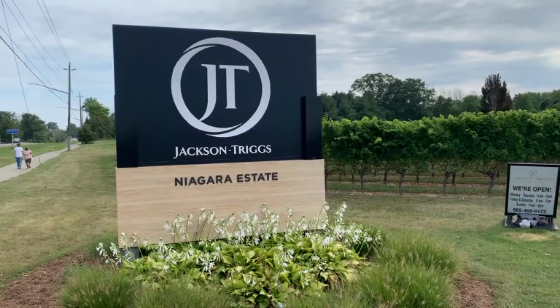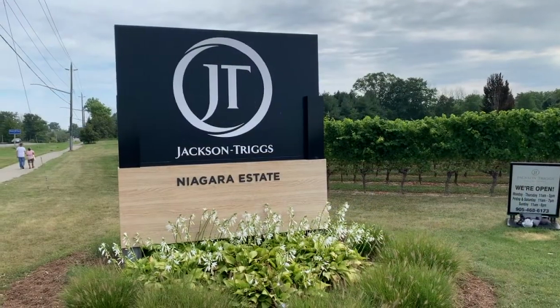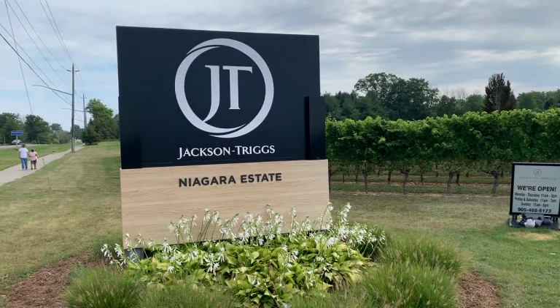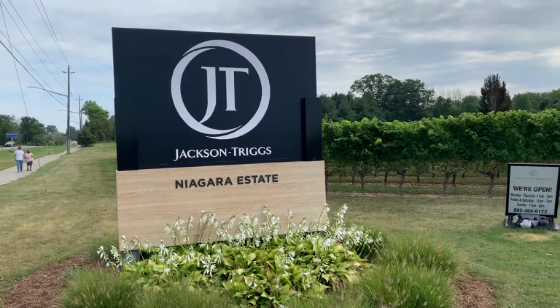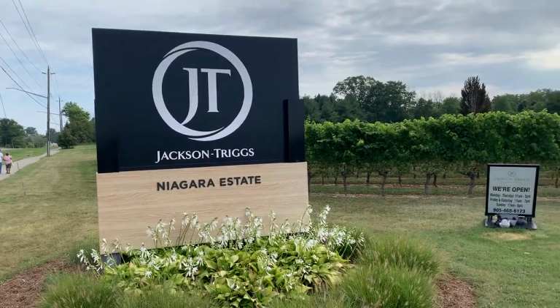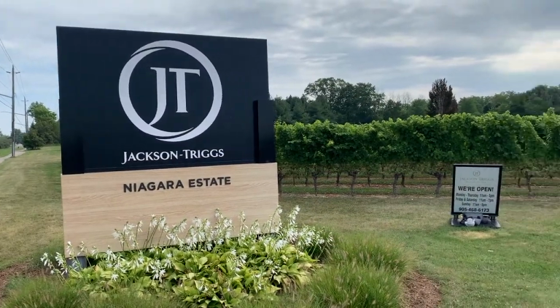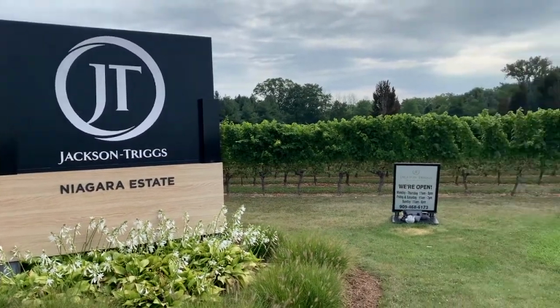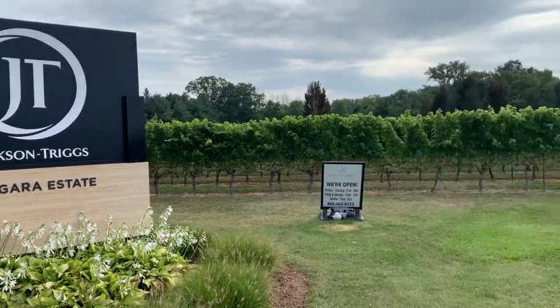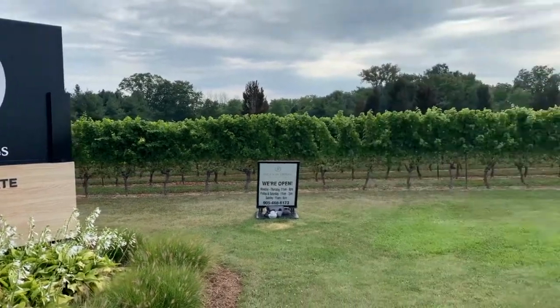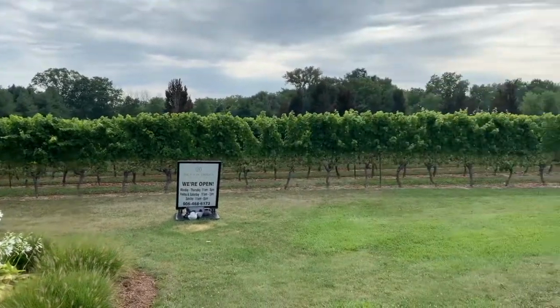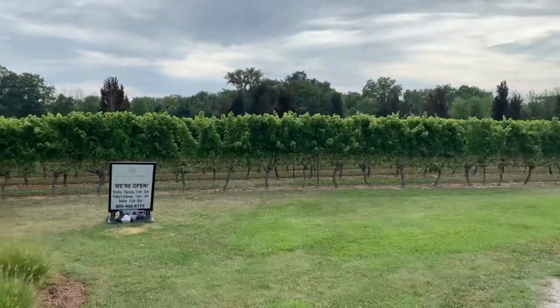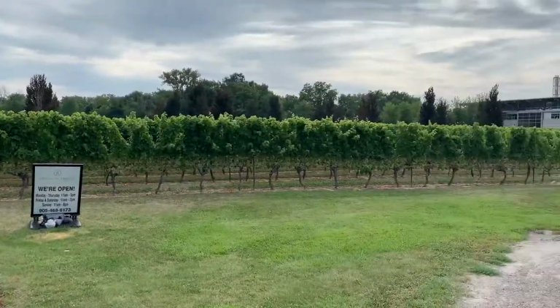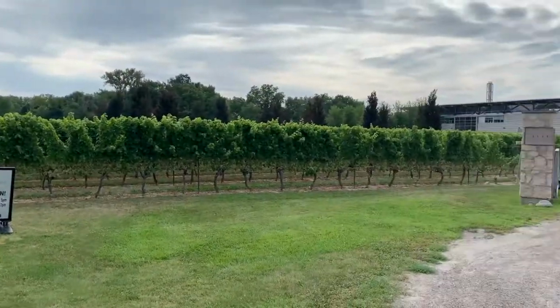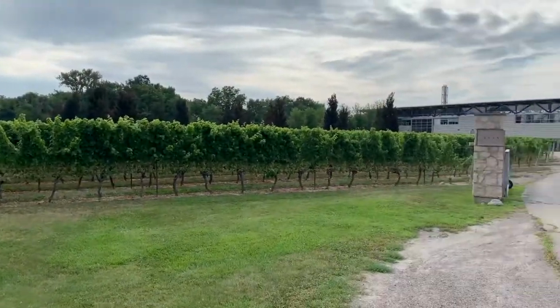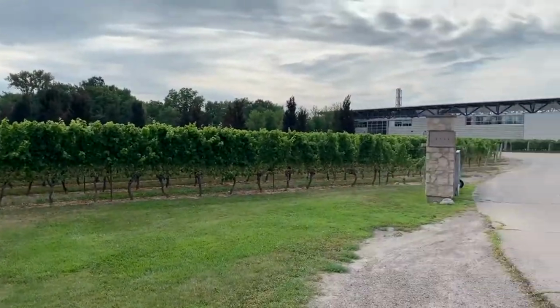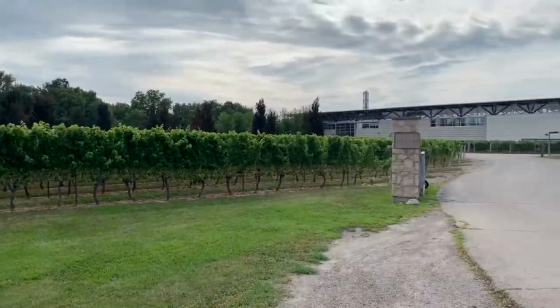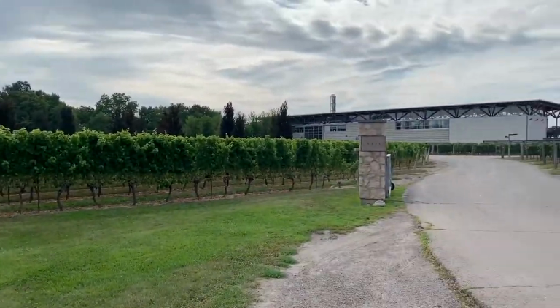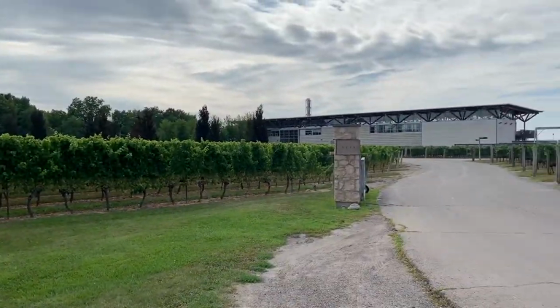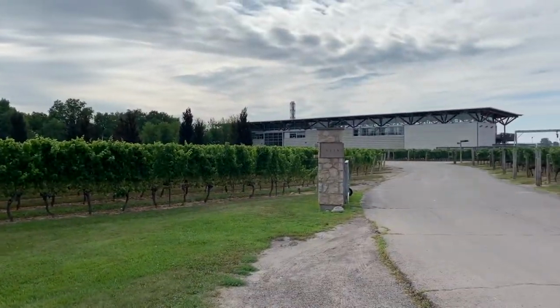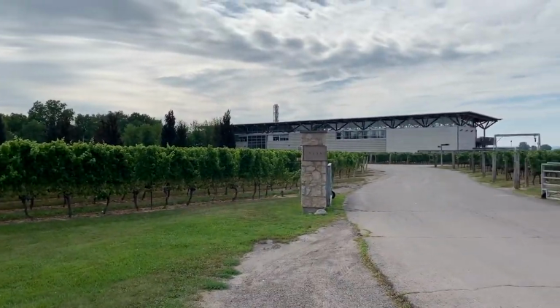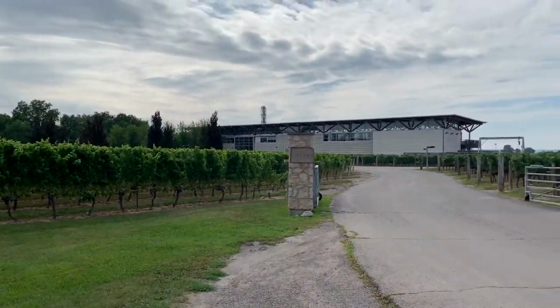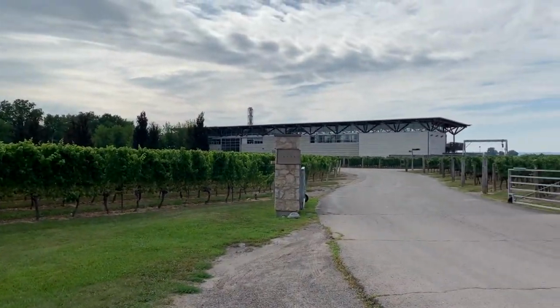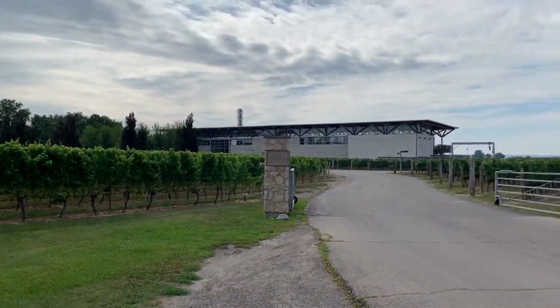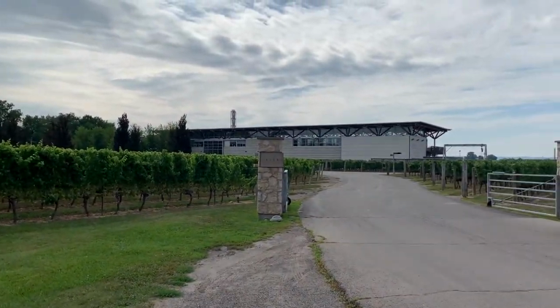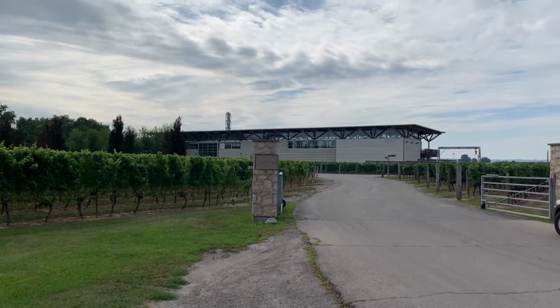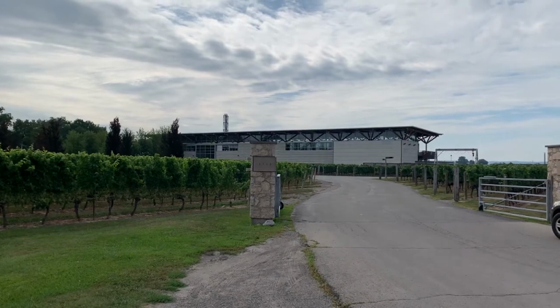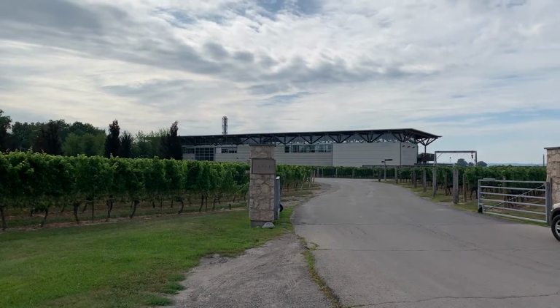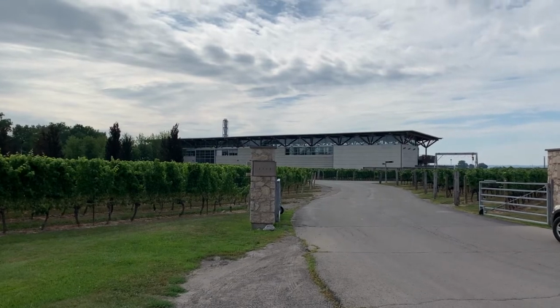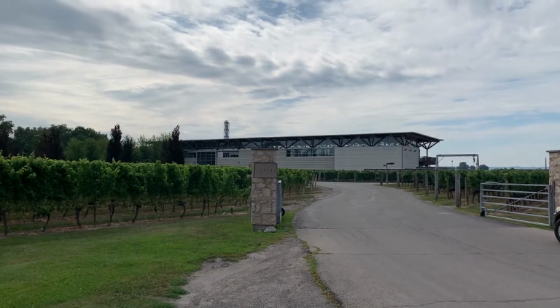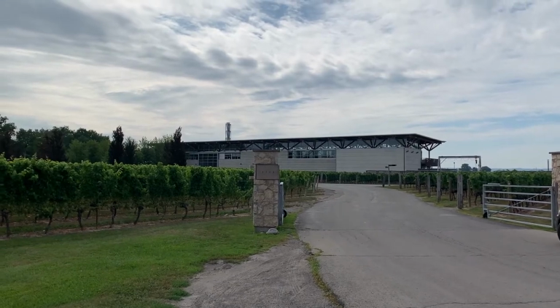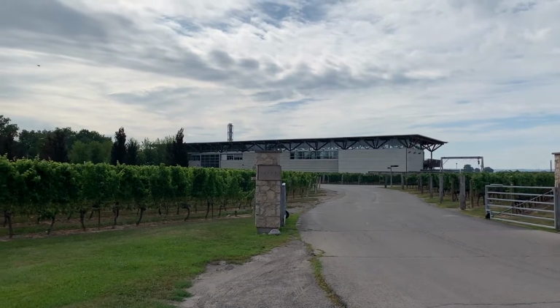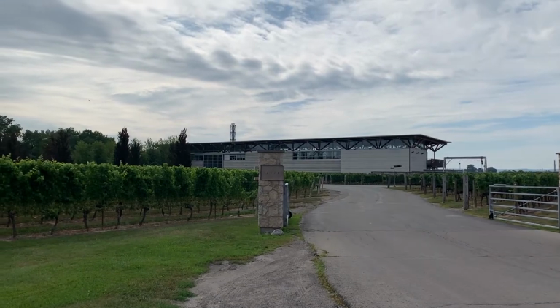Here we are at Checks and Trigs, headed for our charcuterie workshop.